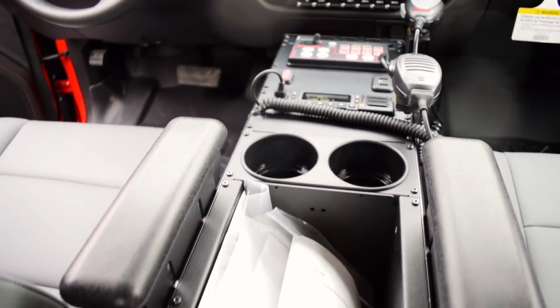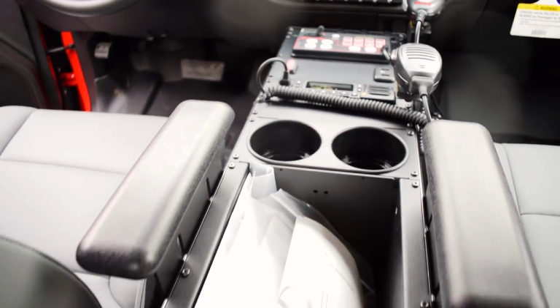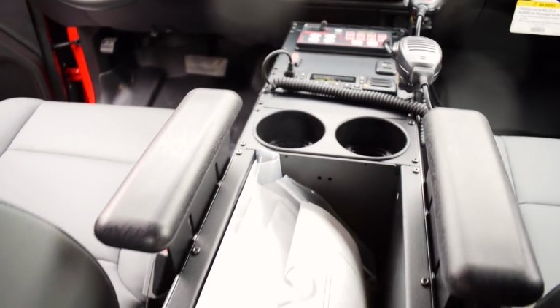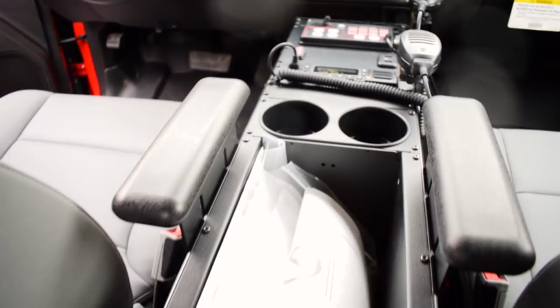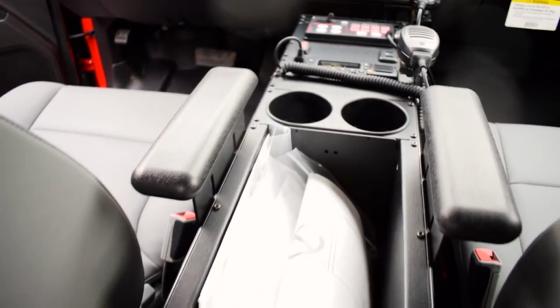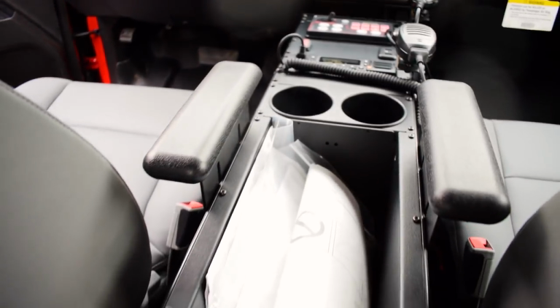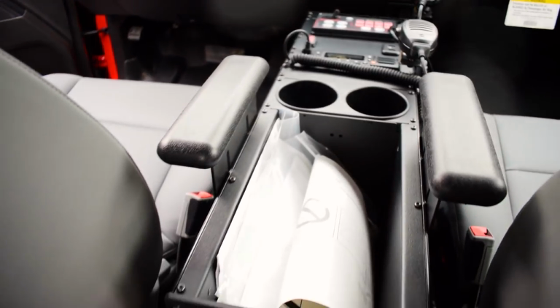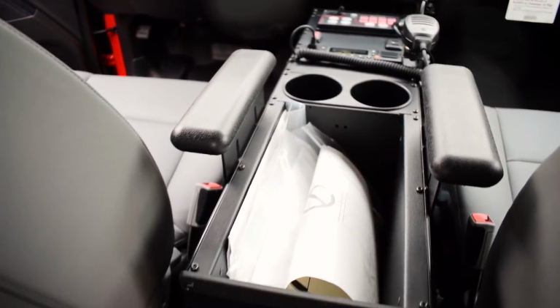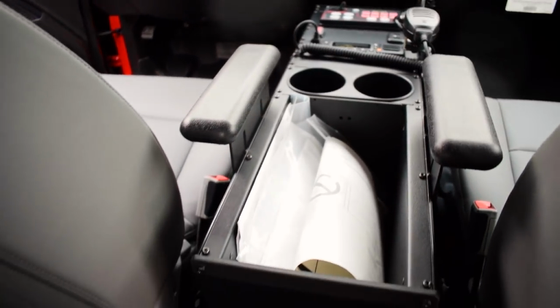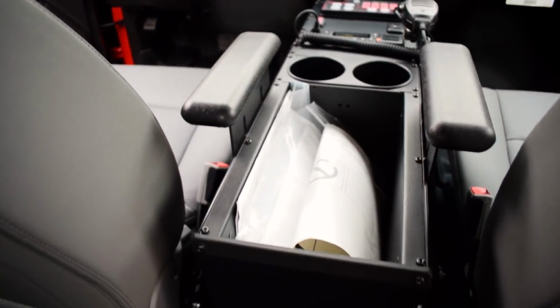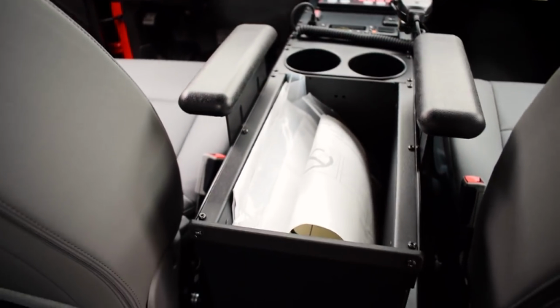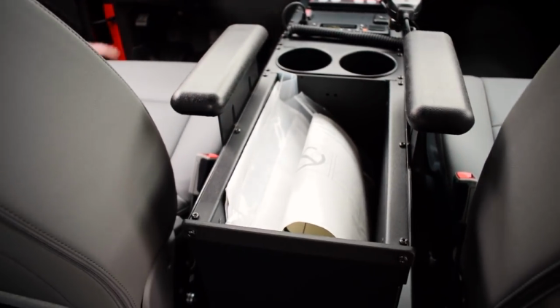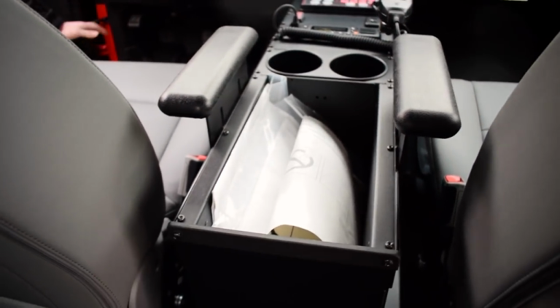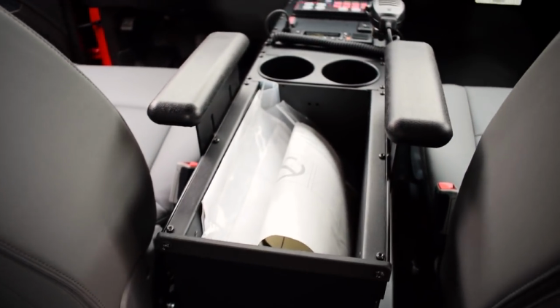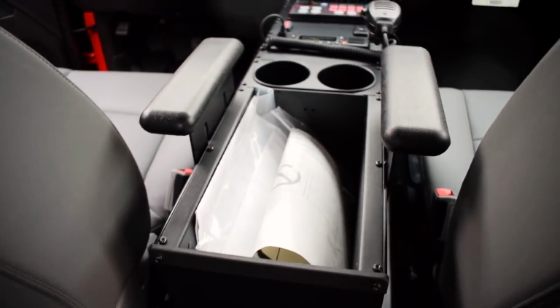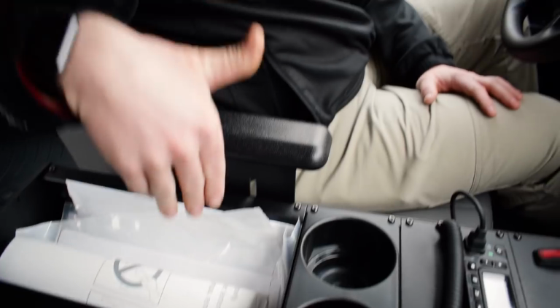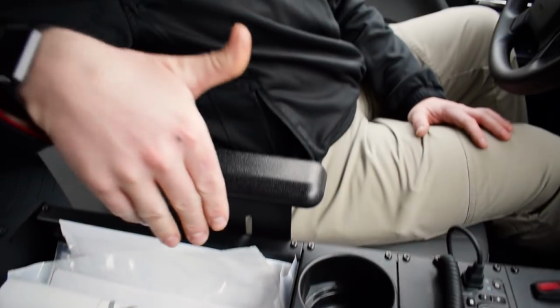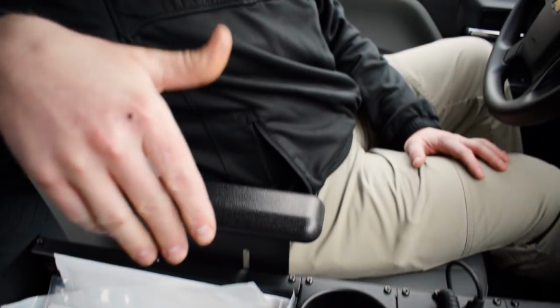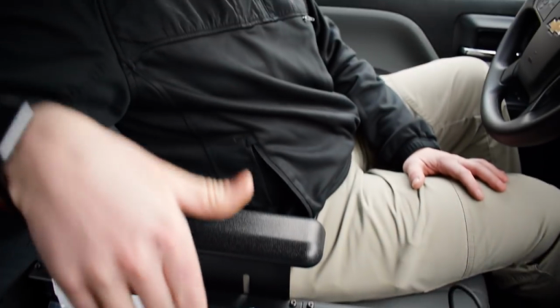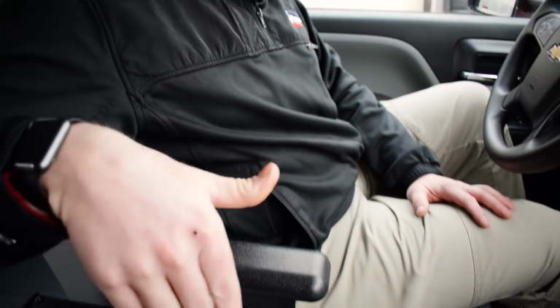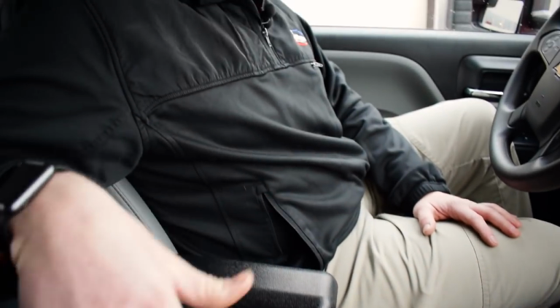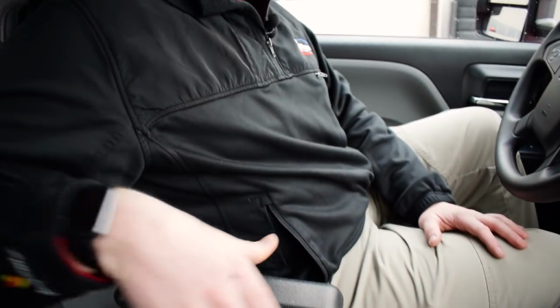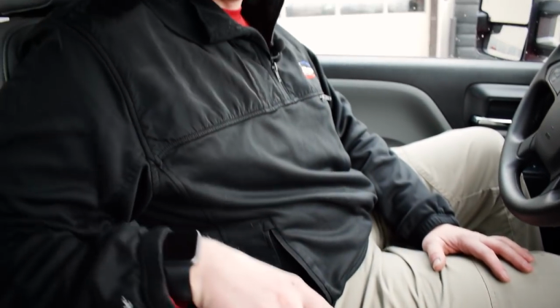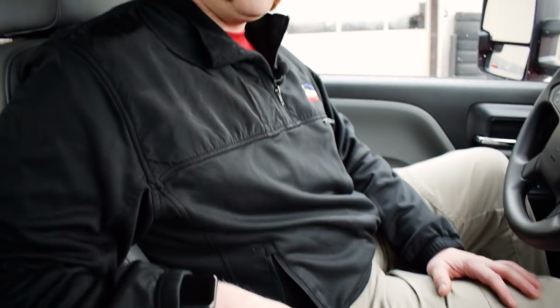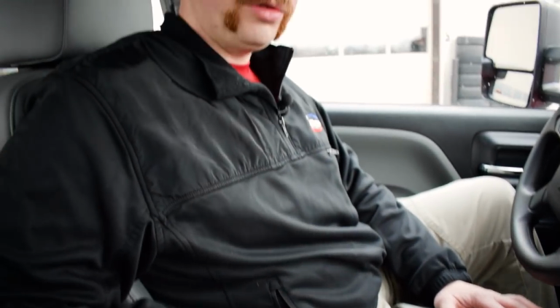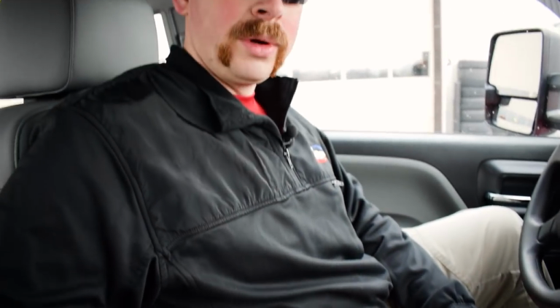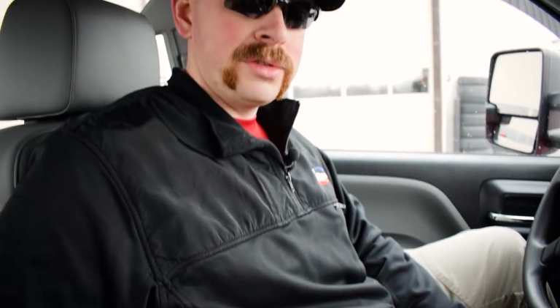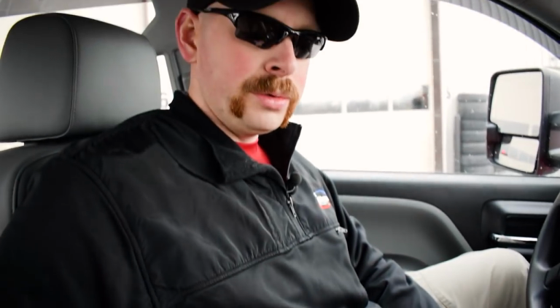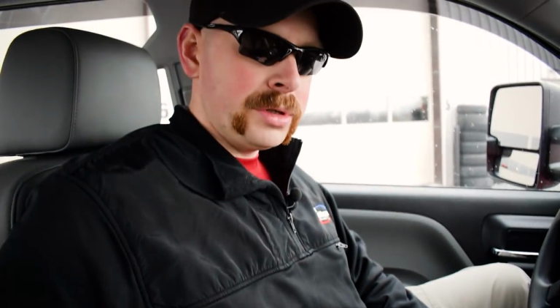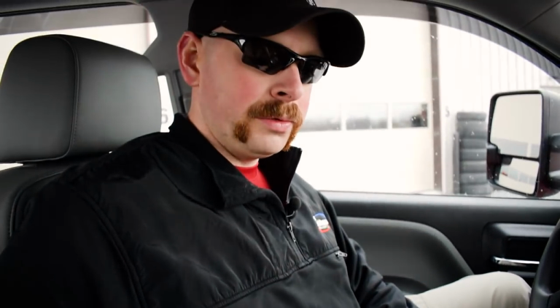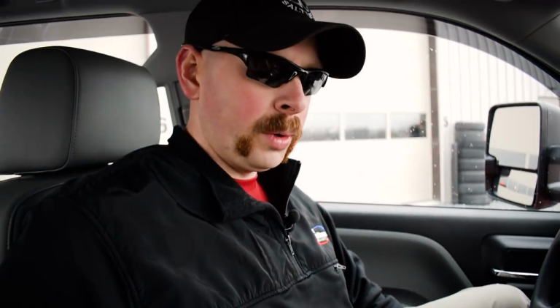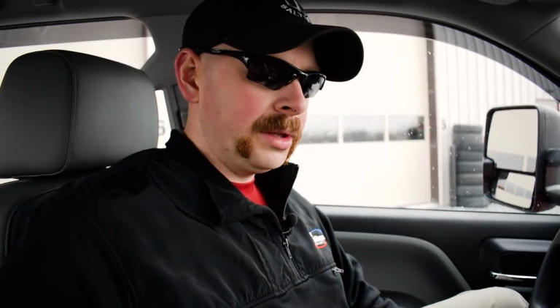With this vehicle going to a fire department, they tend to have a lot of binders, and this is a great storage solution for it.